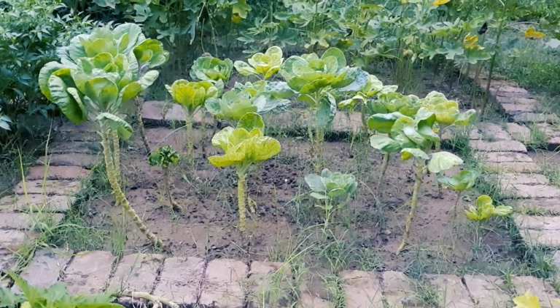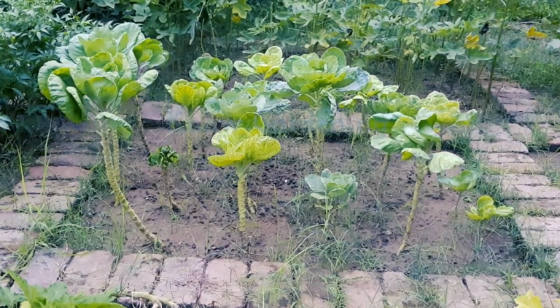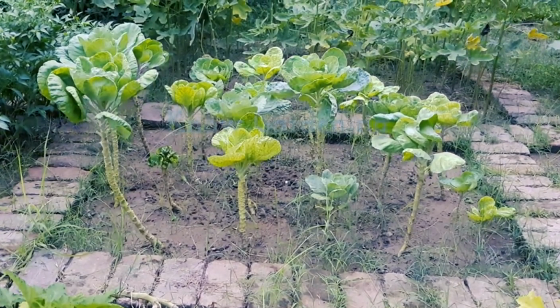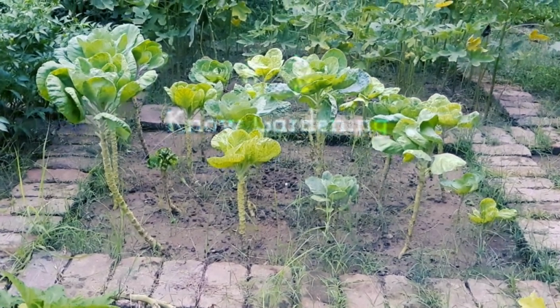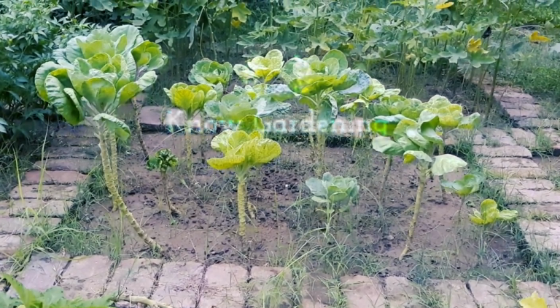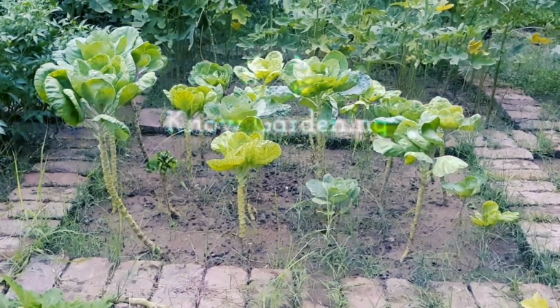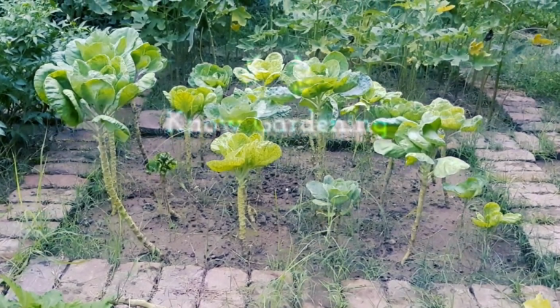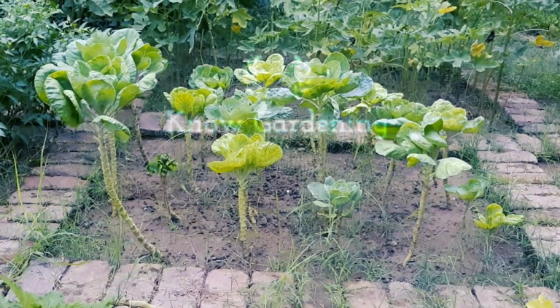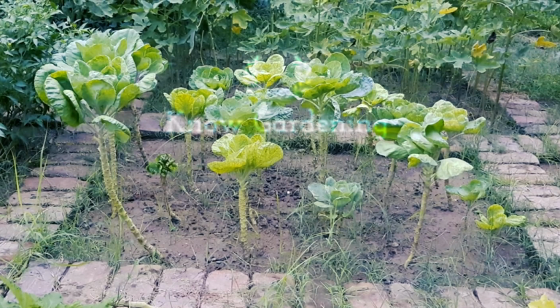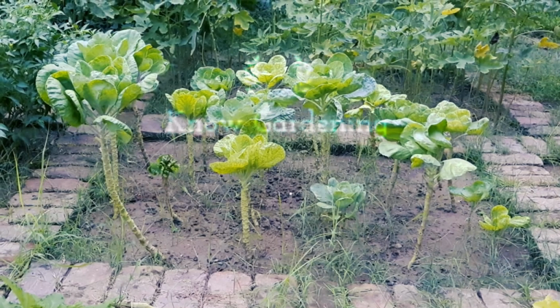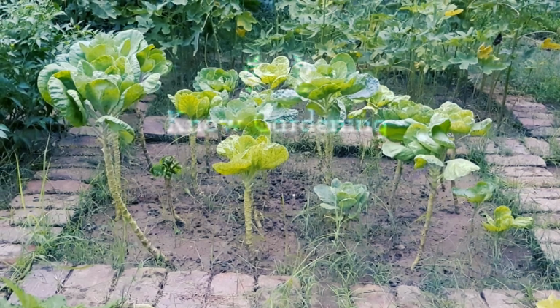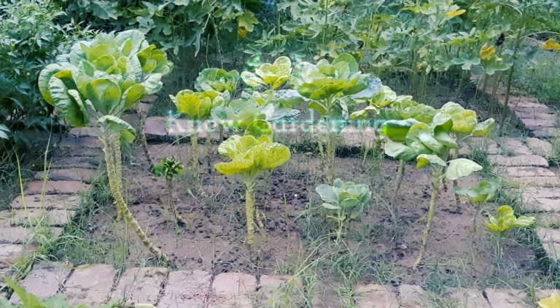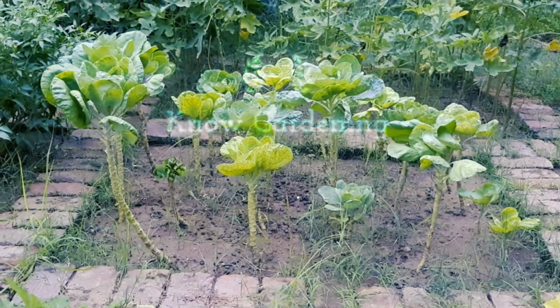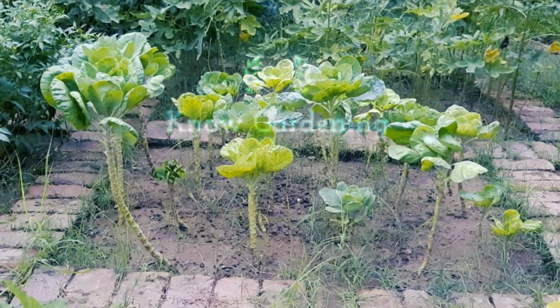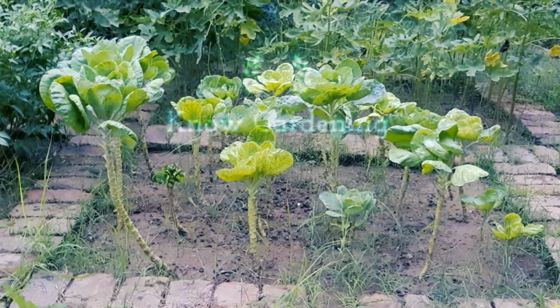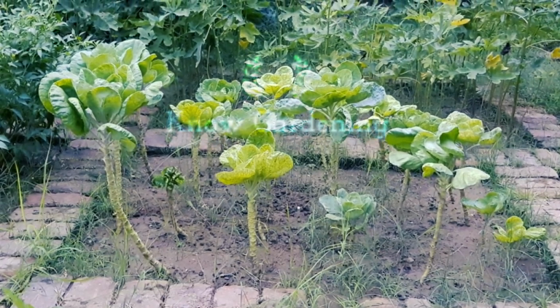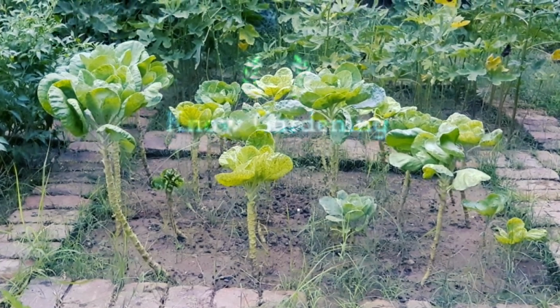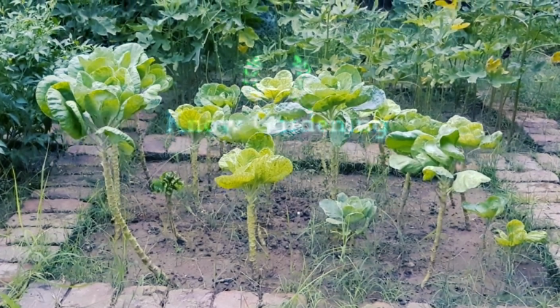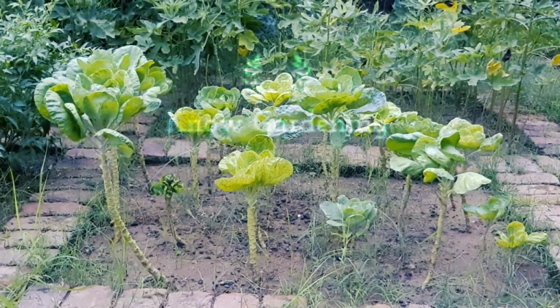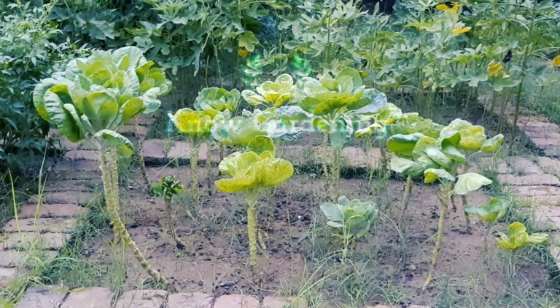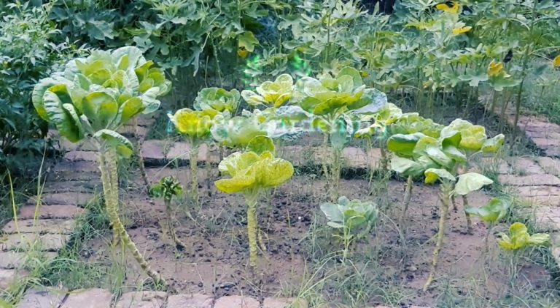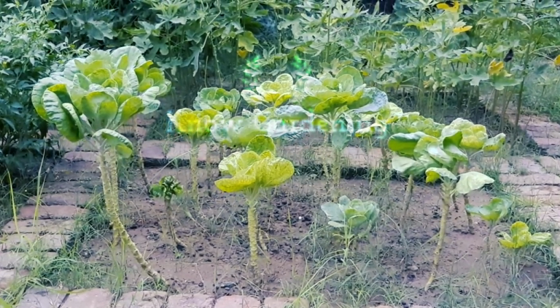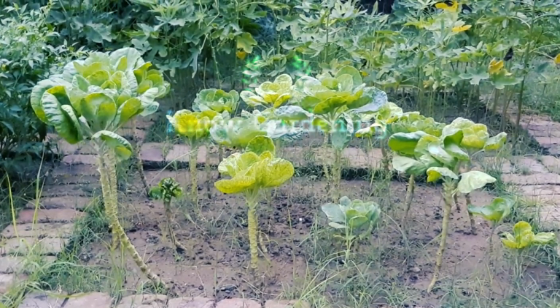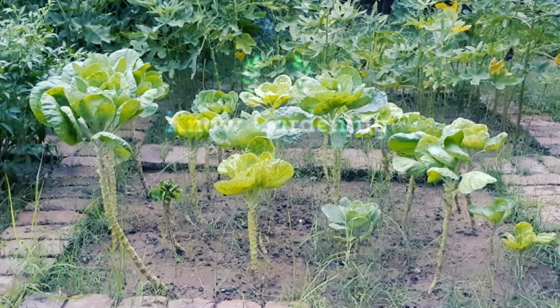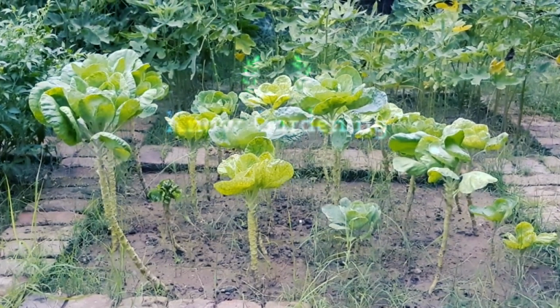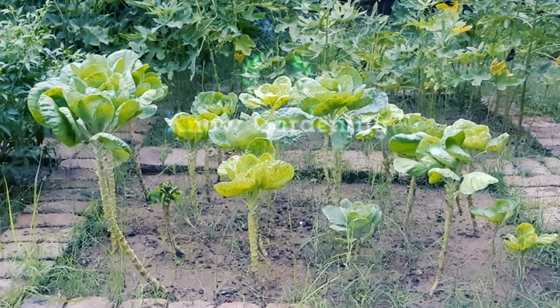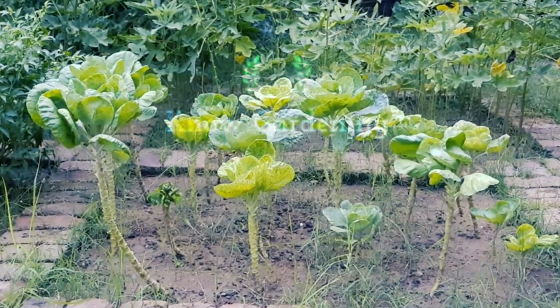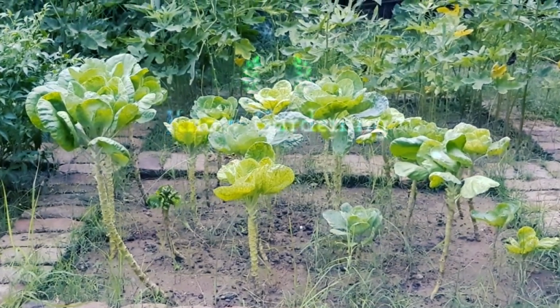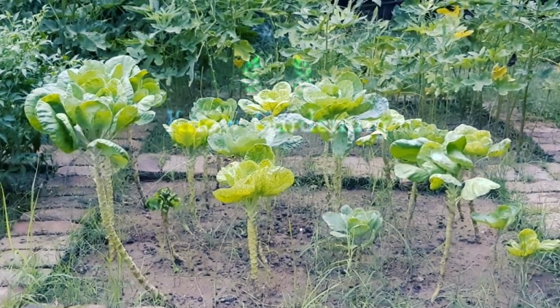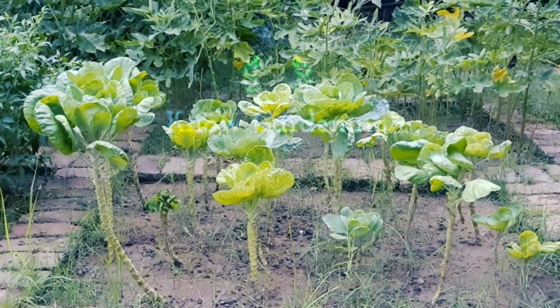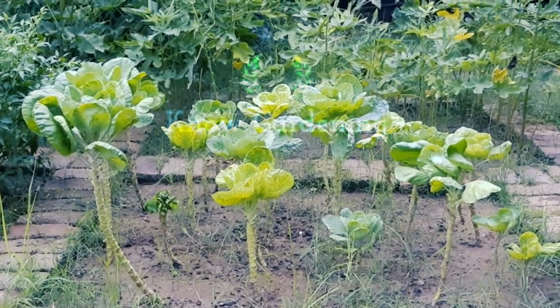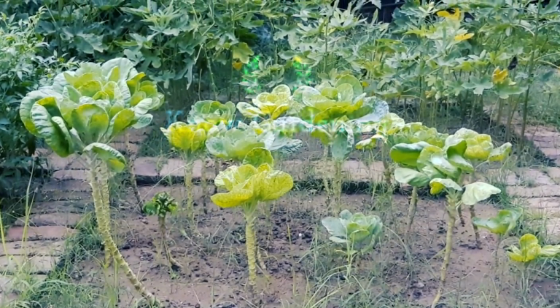Hope this video helps and you get a ton of tasty sprouts. Thanks for watching.